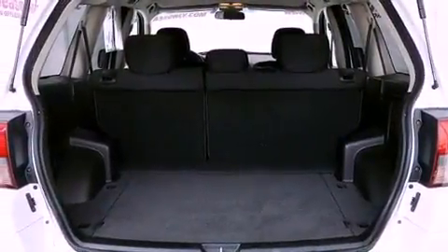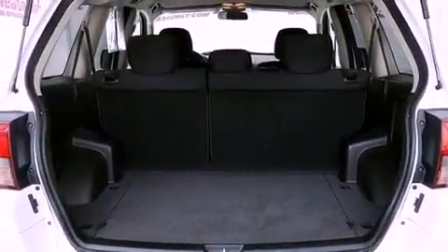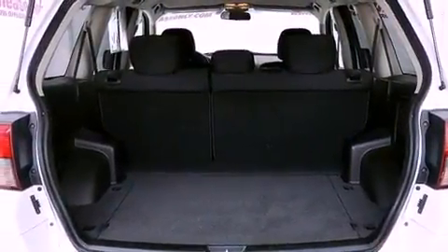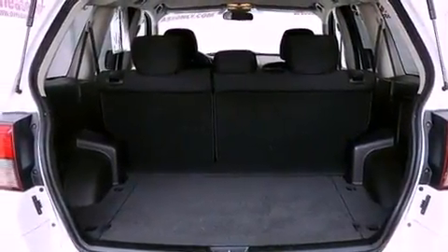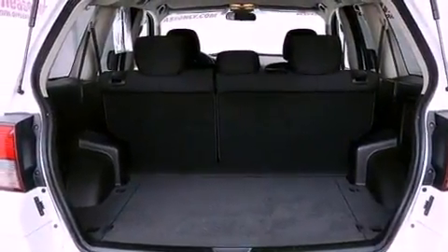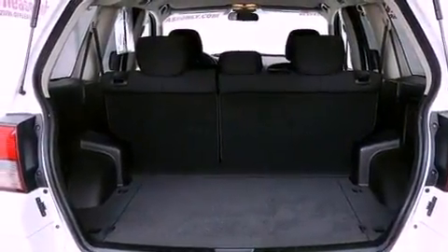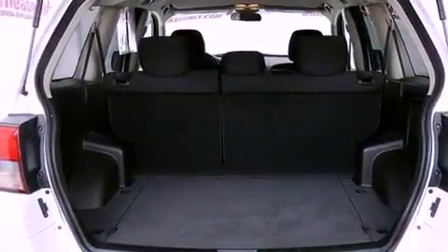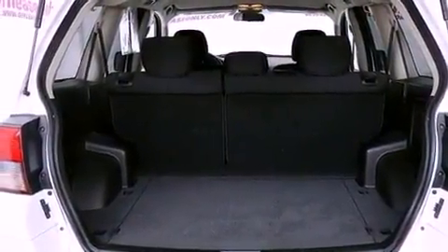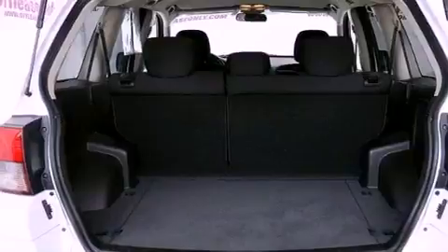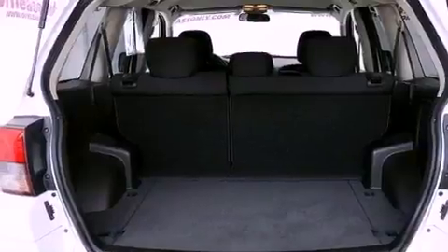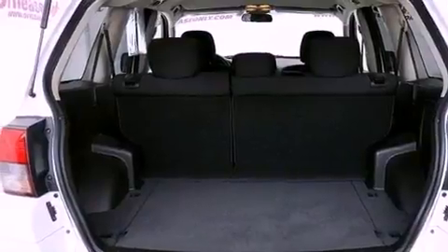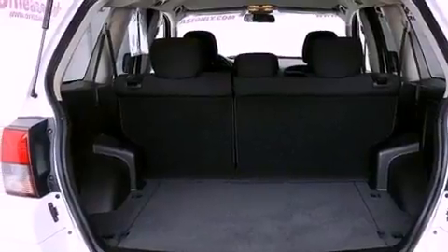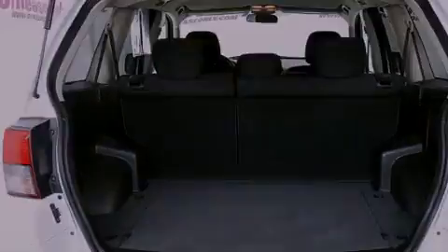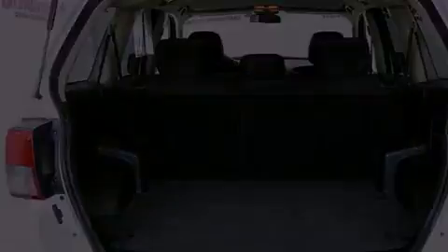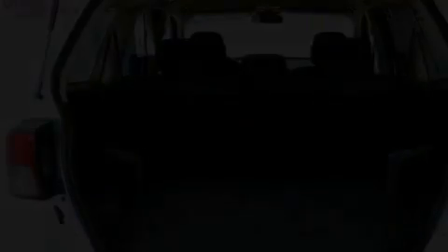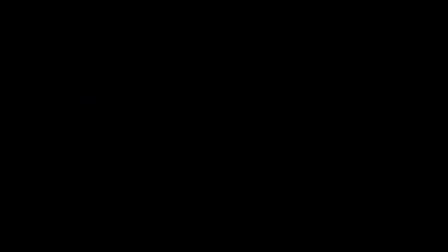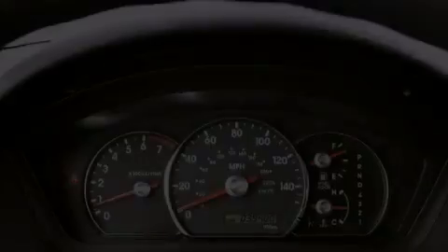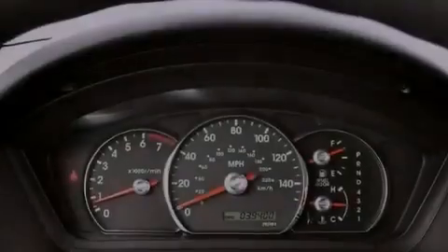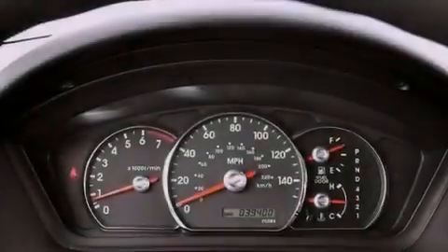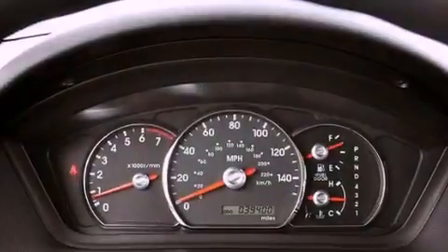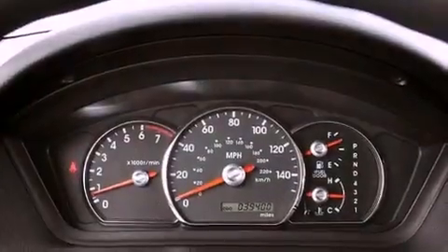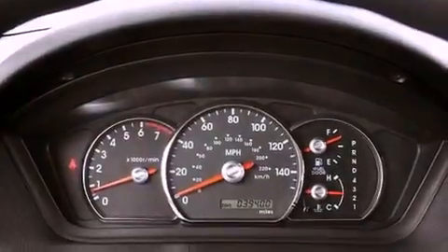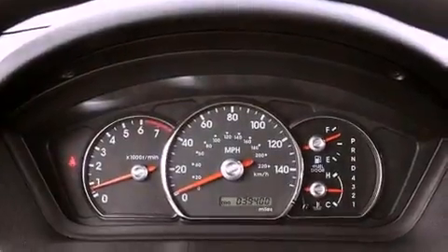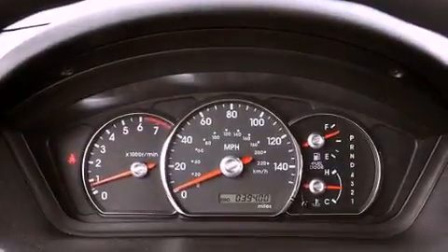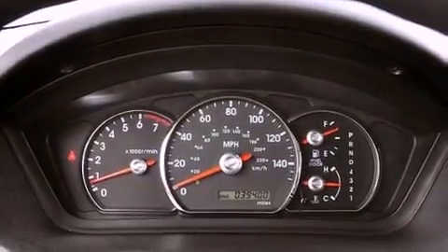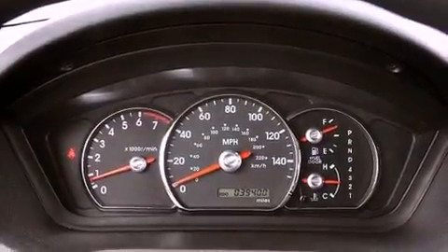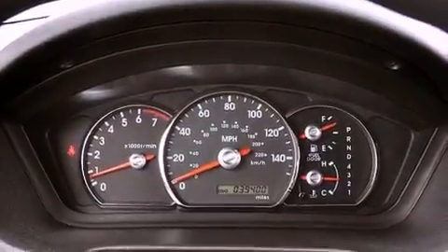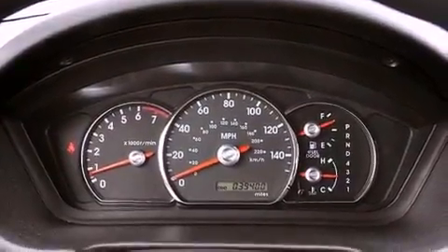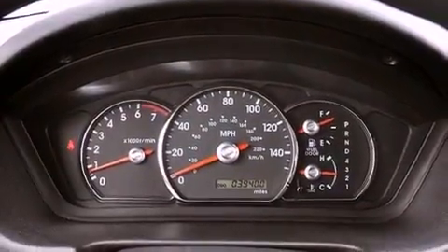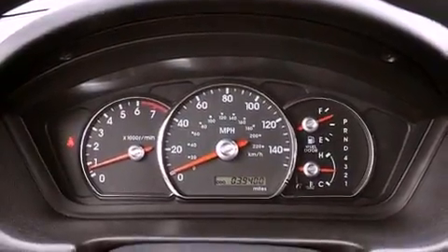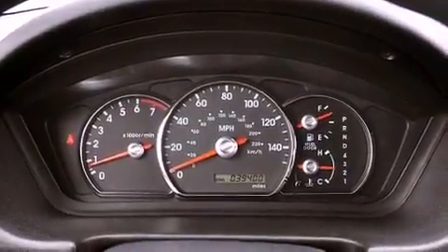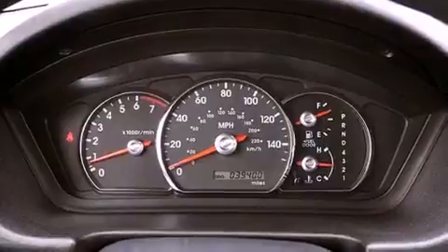Air conditioning, cruise control, full power accessories, a CD player, and an illuminated driver's side vanity mirror.